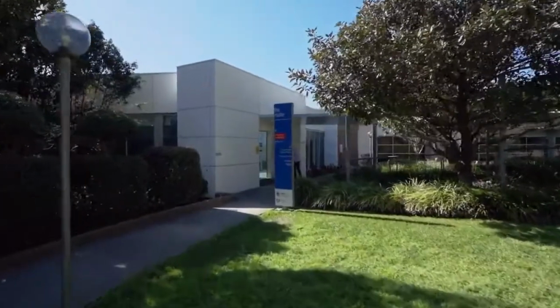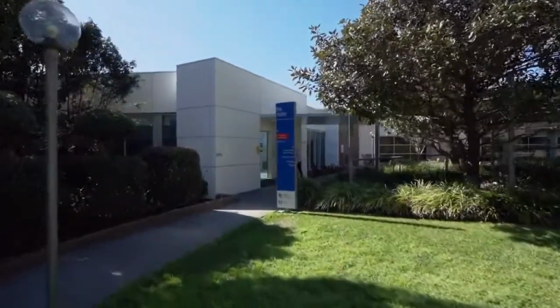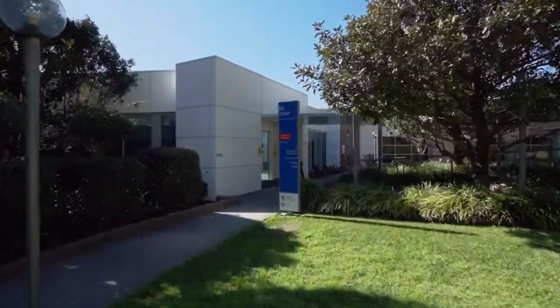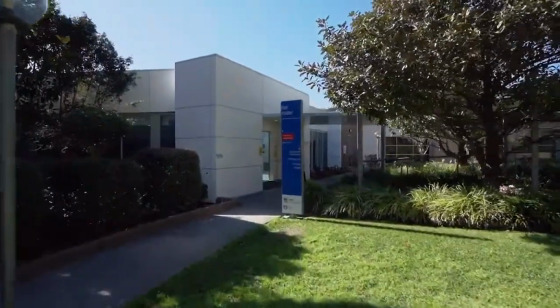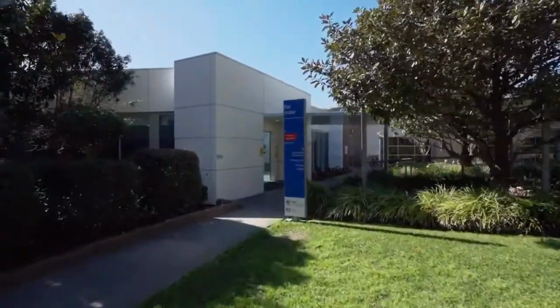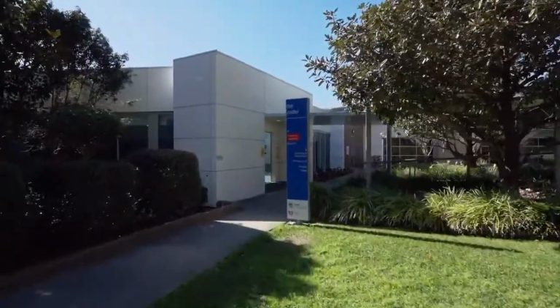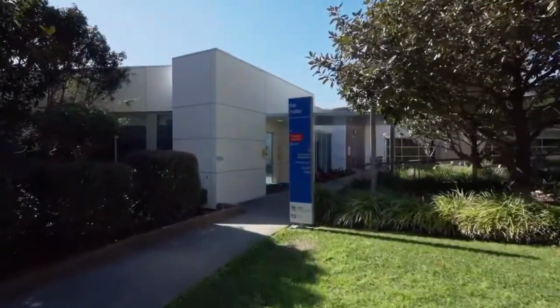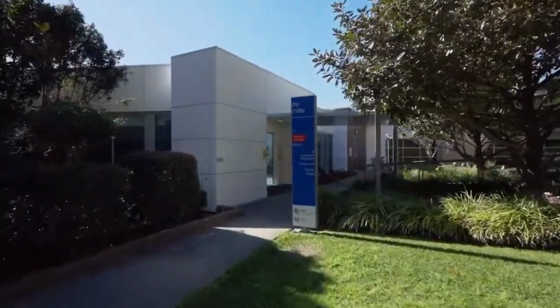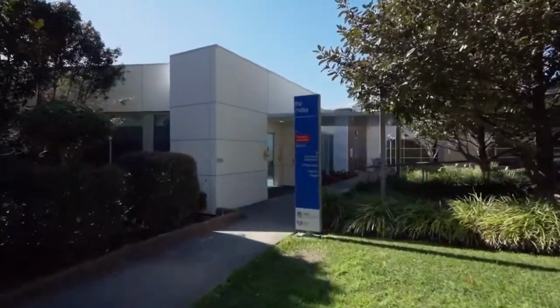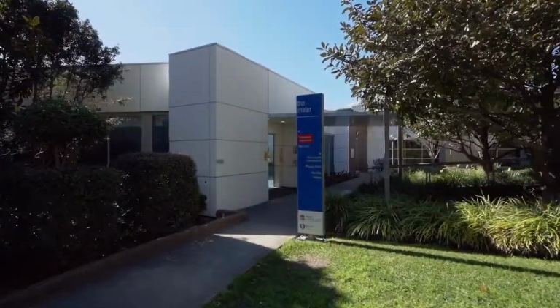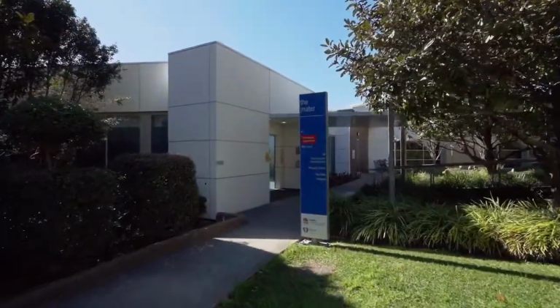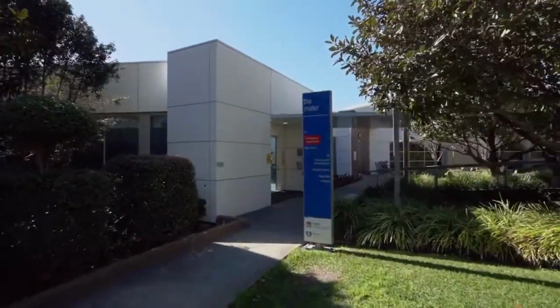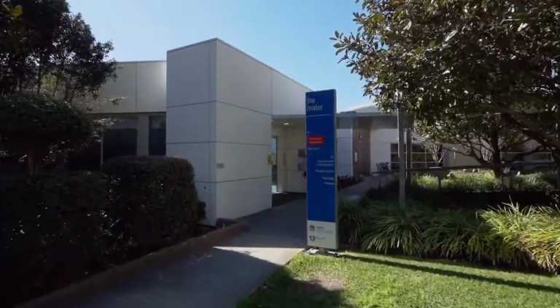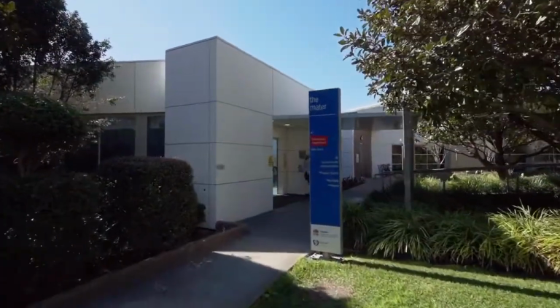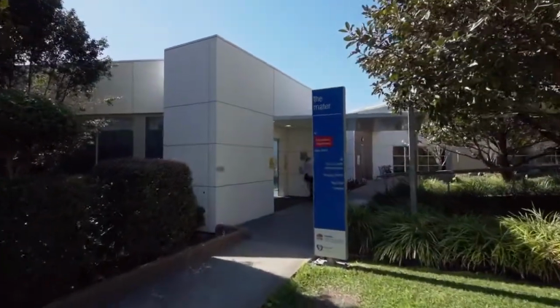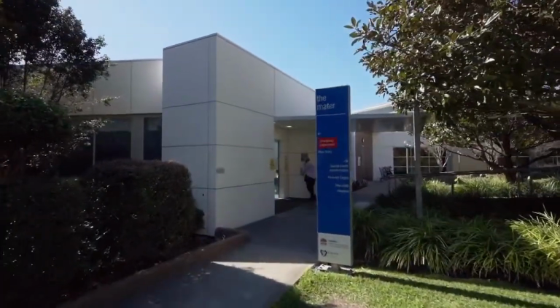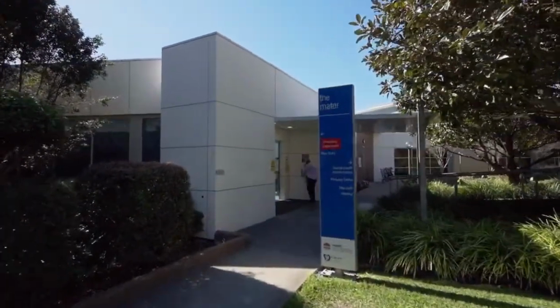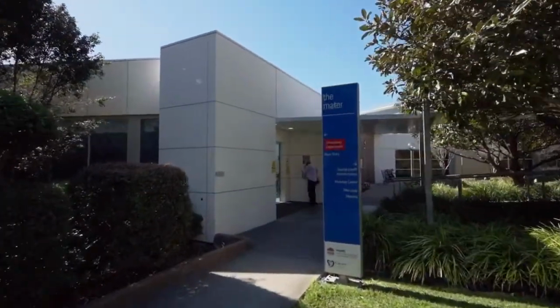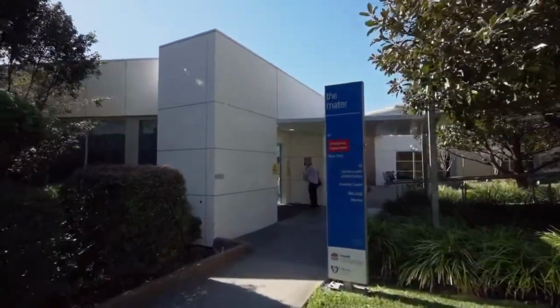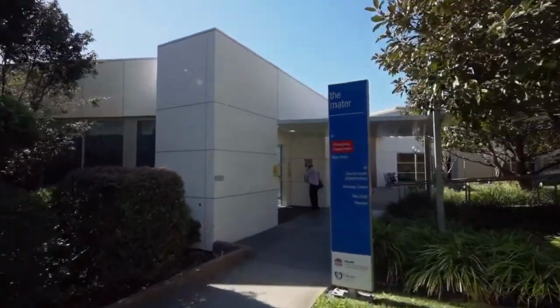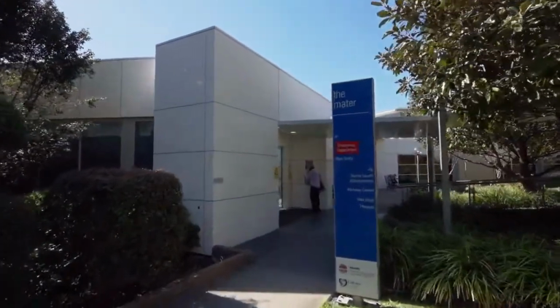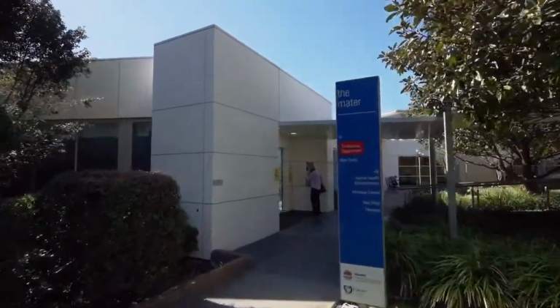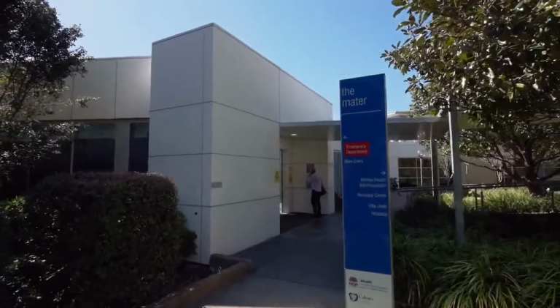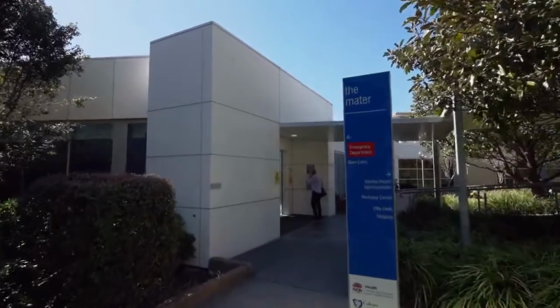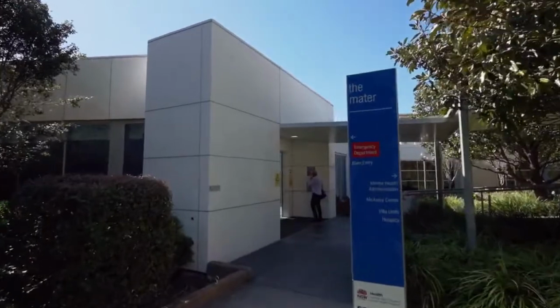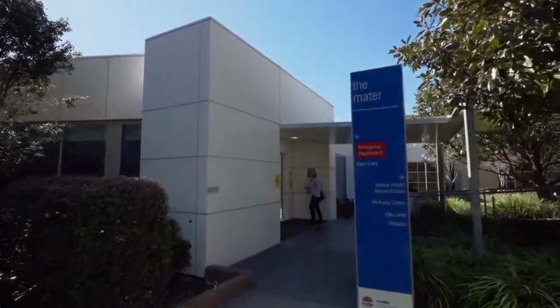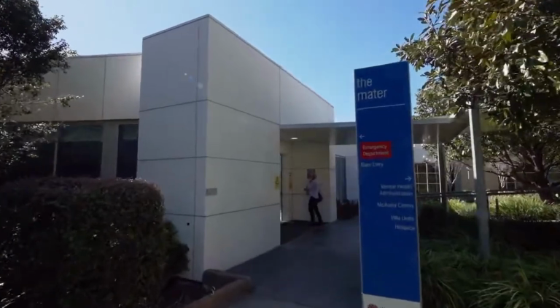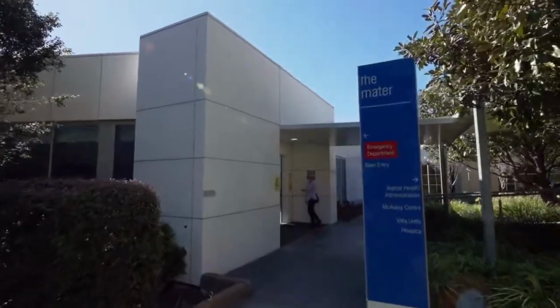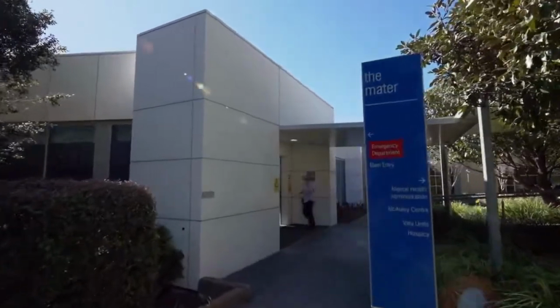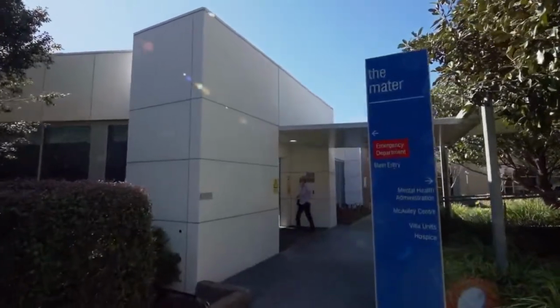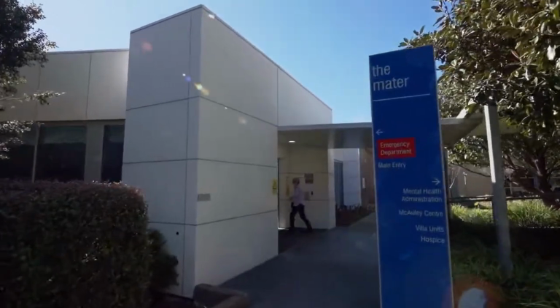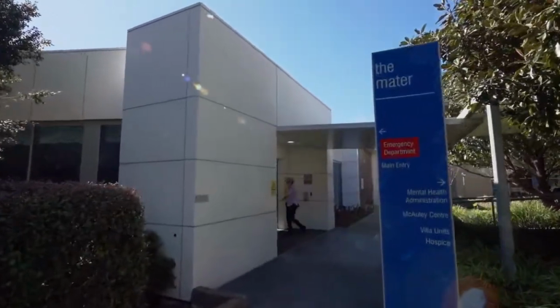This is the entrance to the Mater Mental Health Facility, co-located on campus but administered by Hunter New England Health.